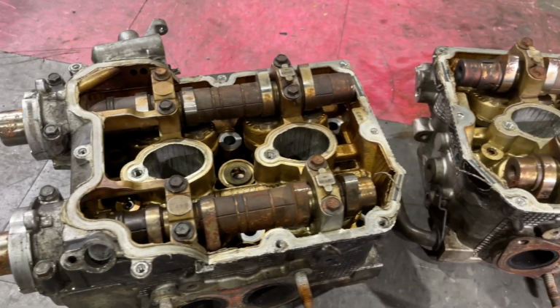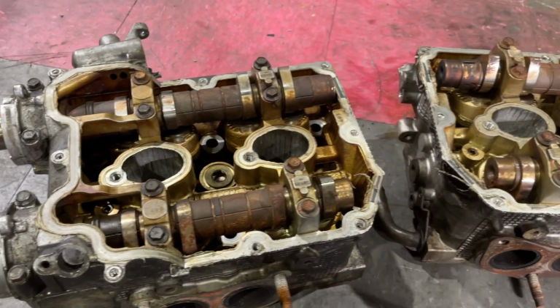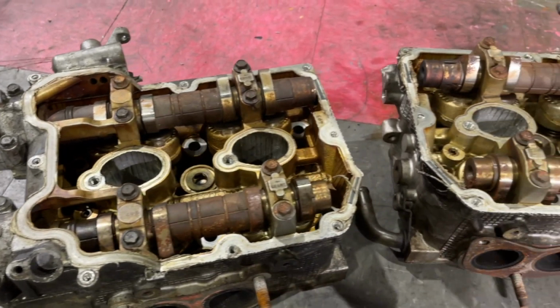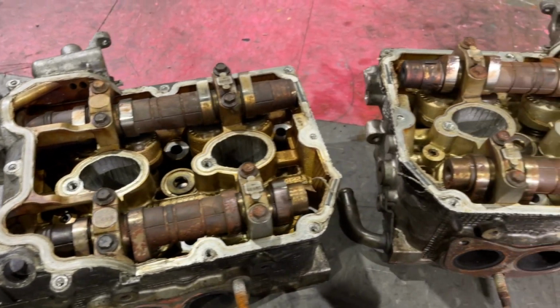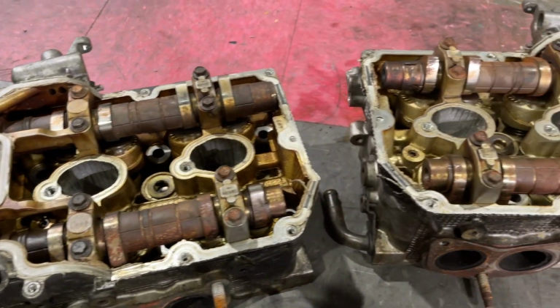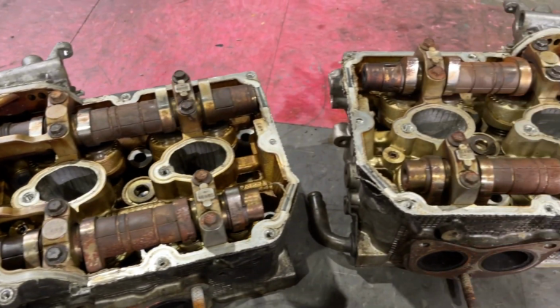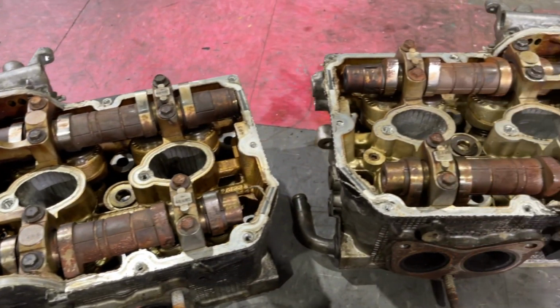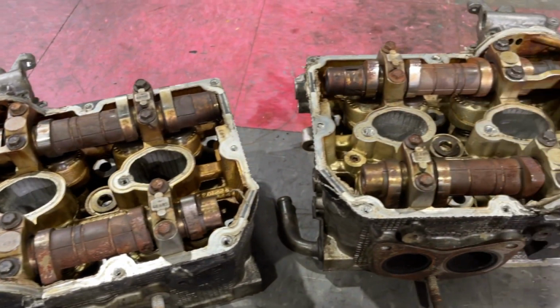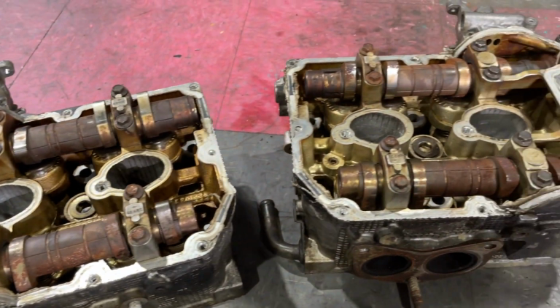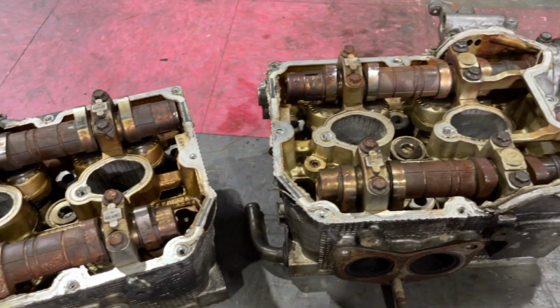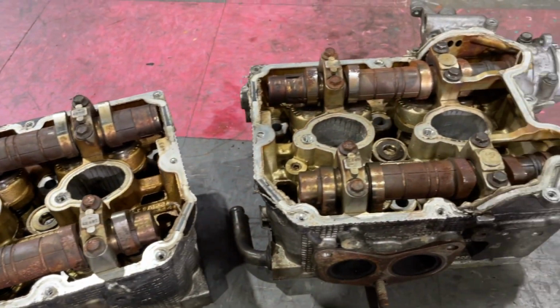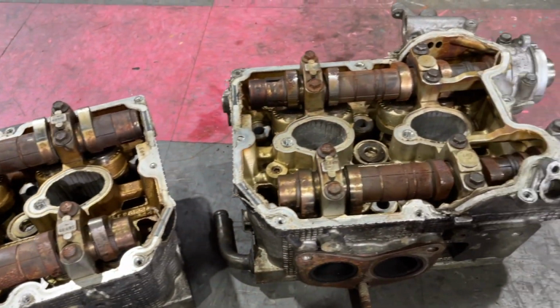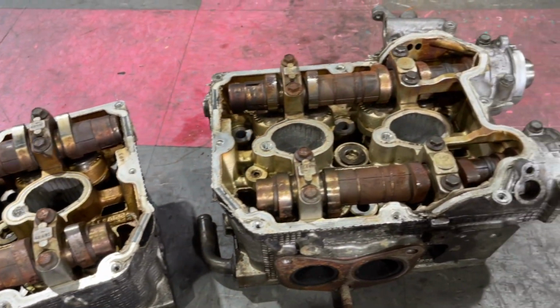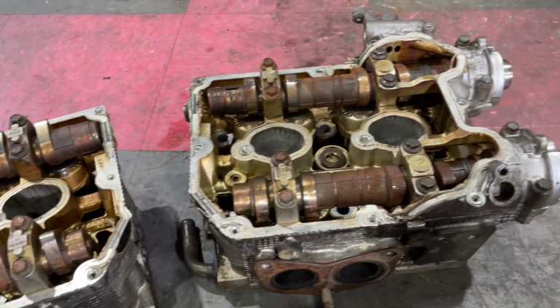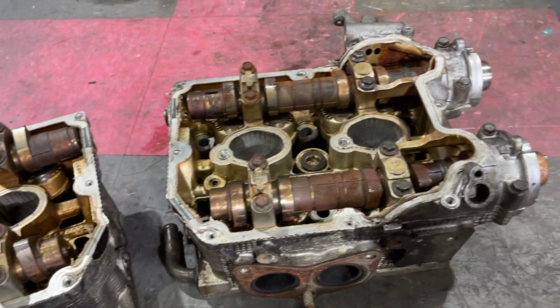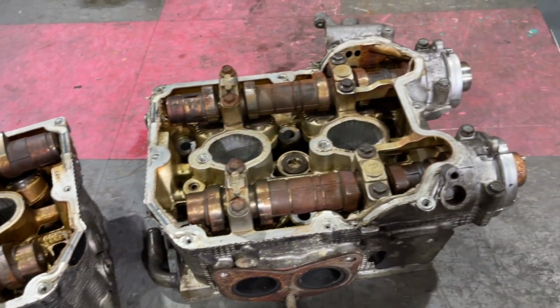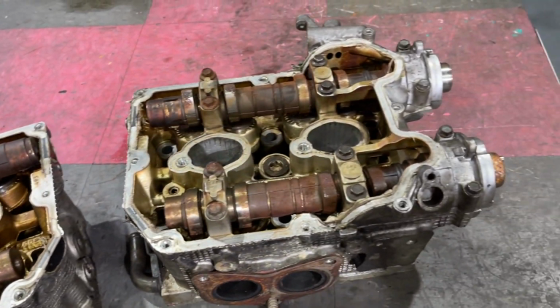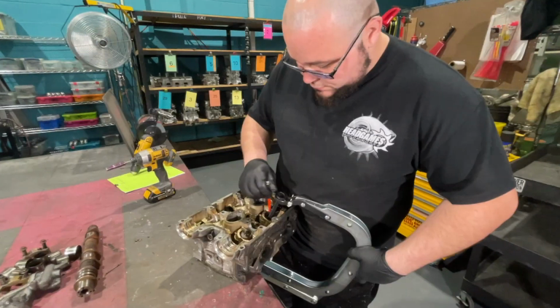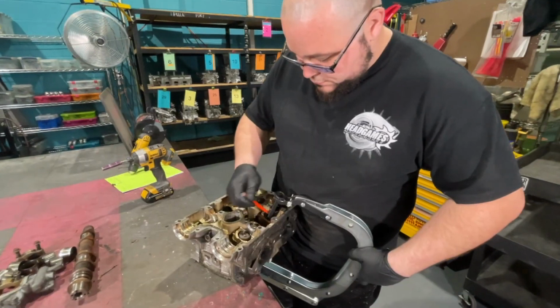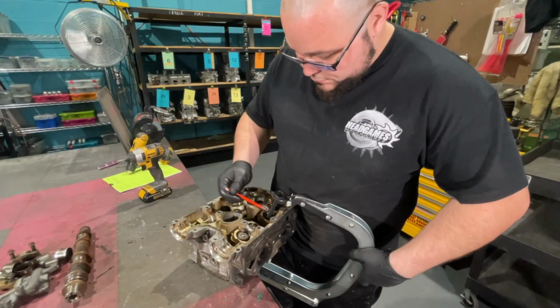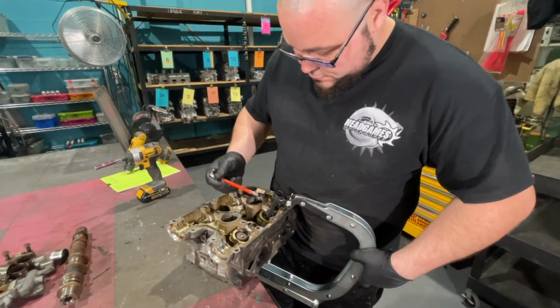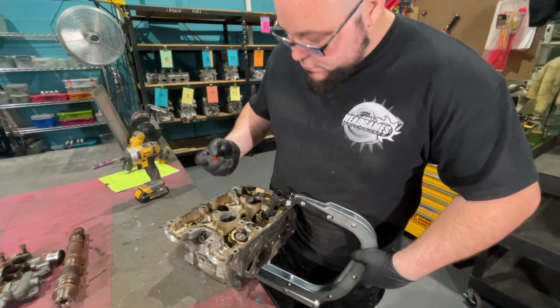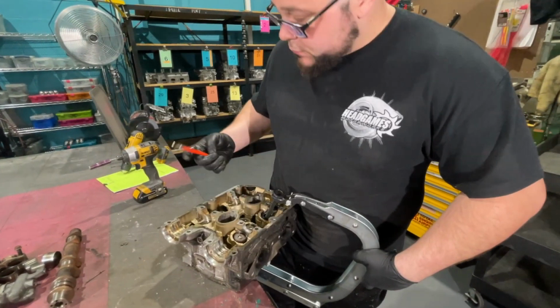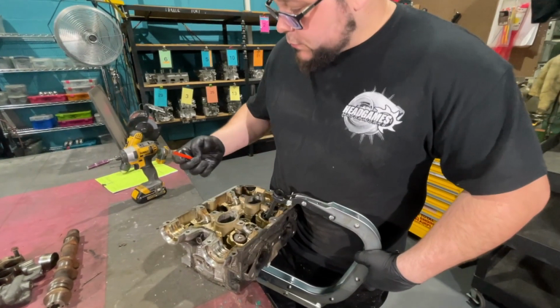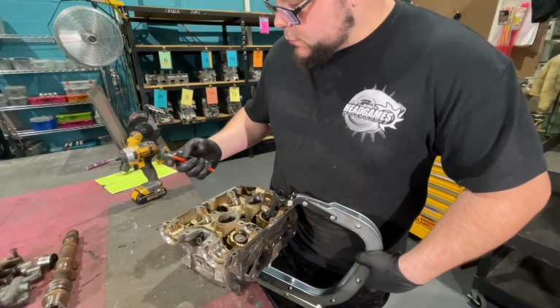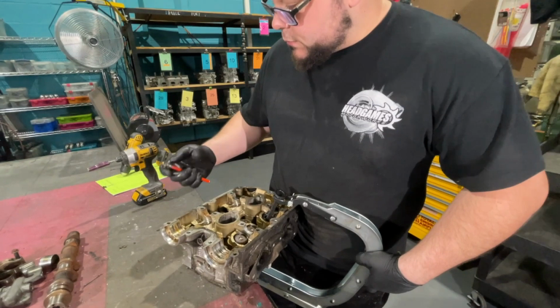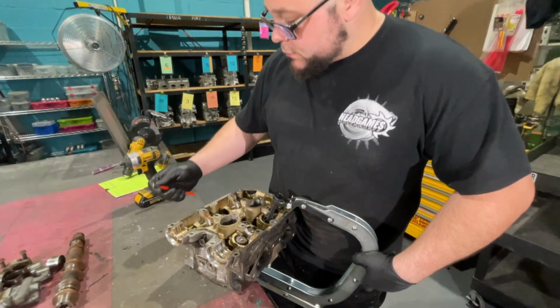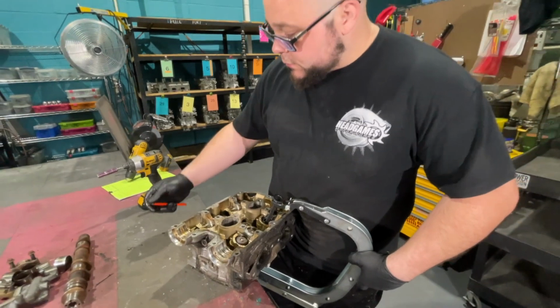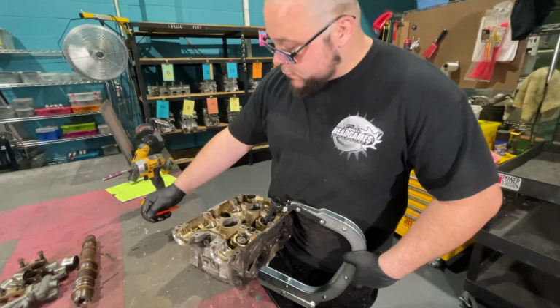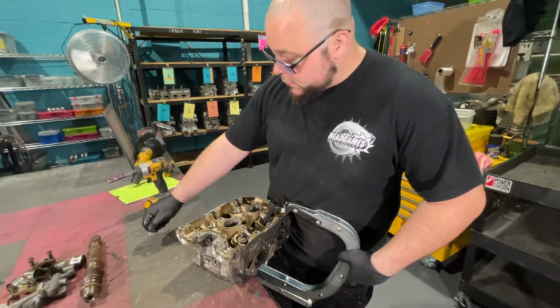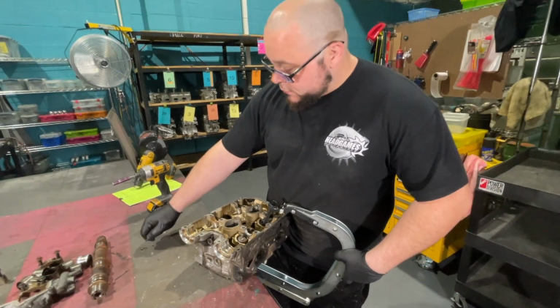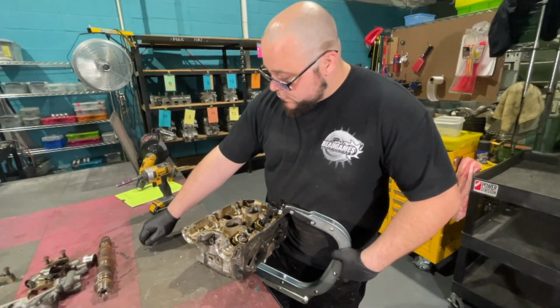For this job, the customer will be replacing all his OEM parts with aftermarket parts. This includes his valve guides.